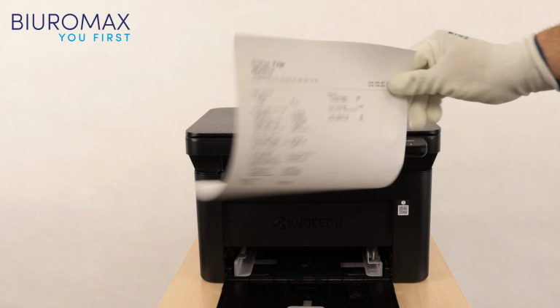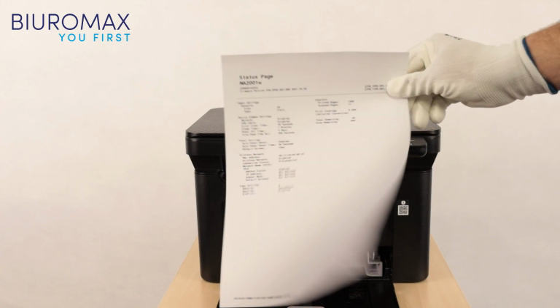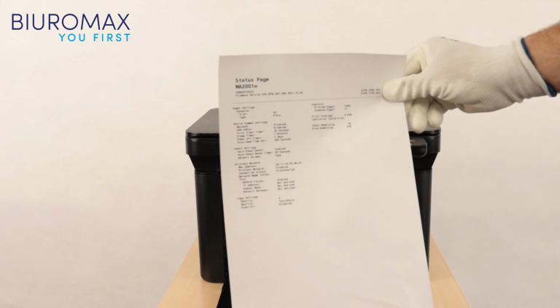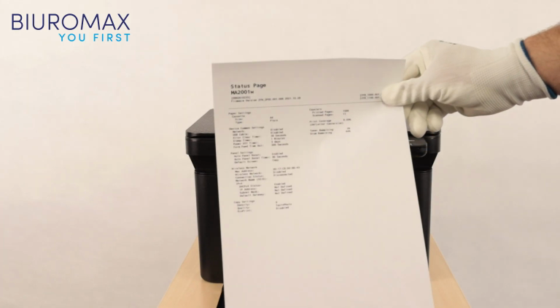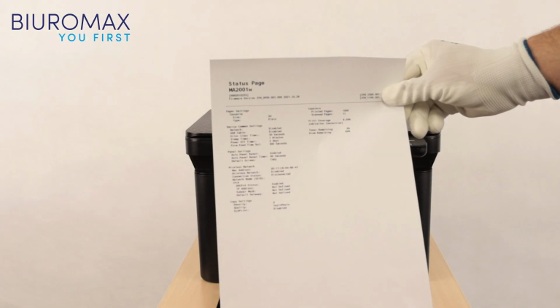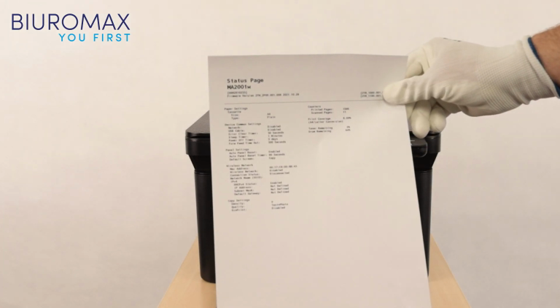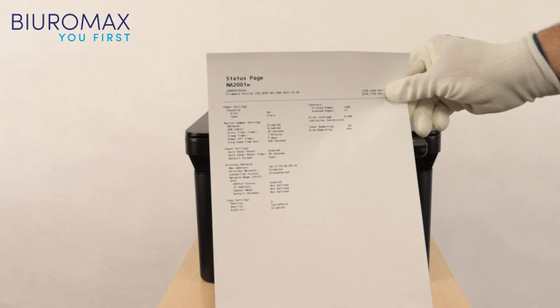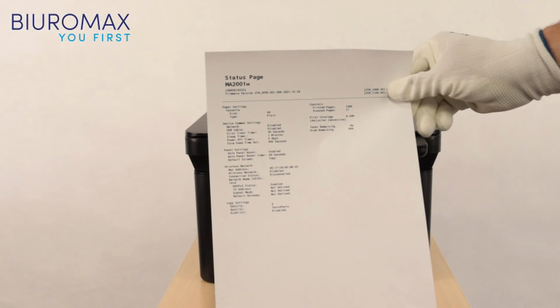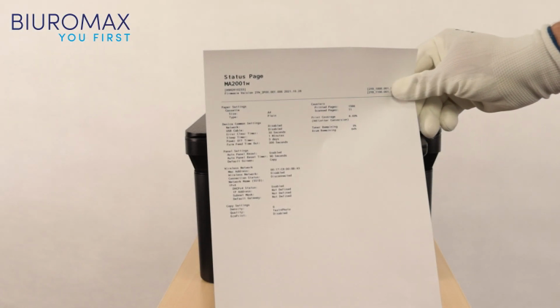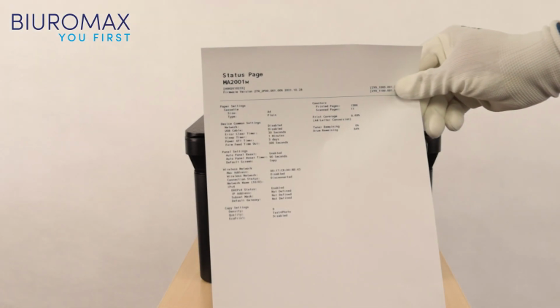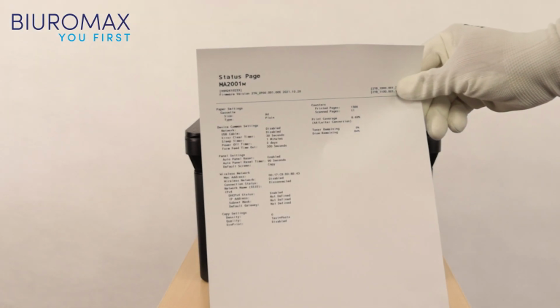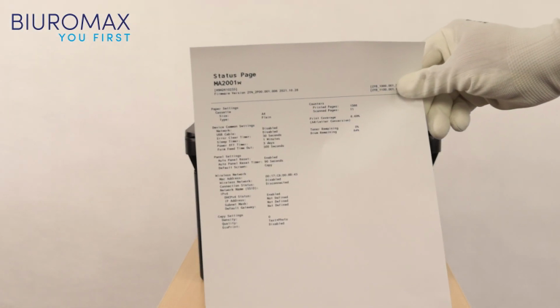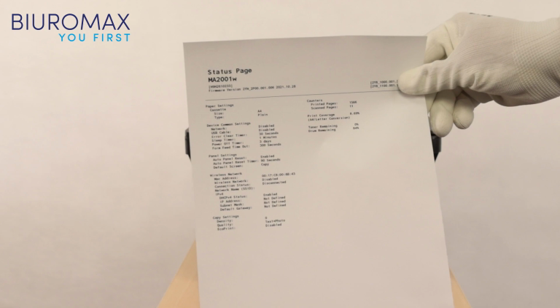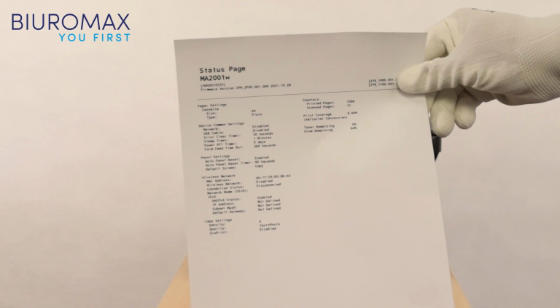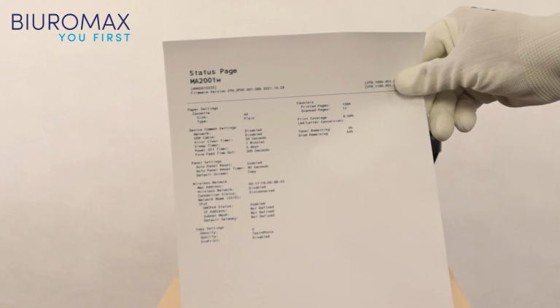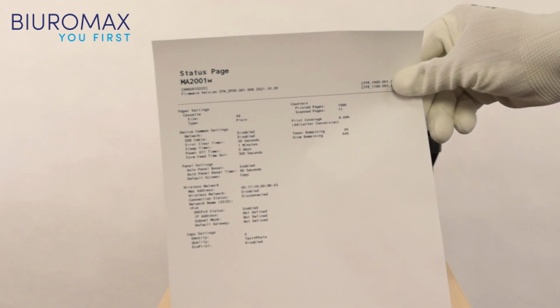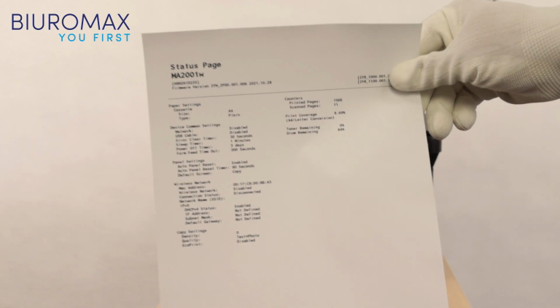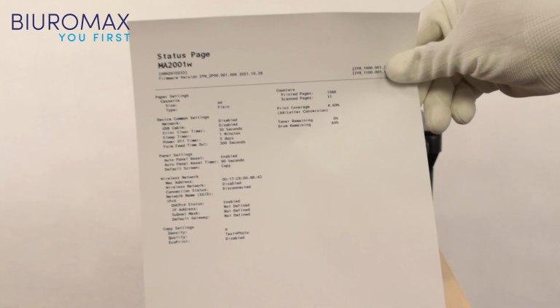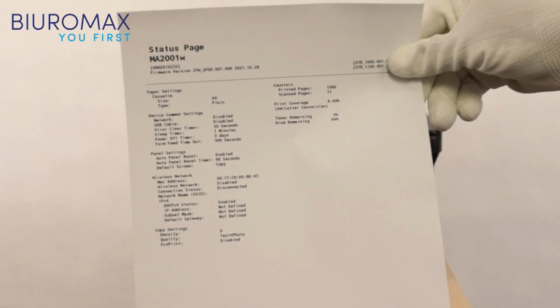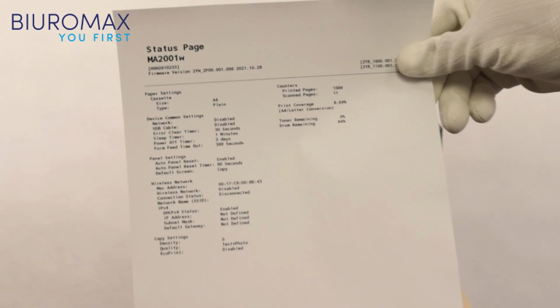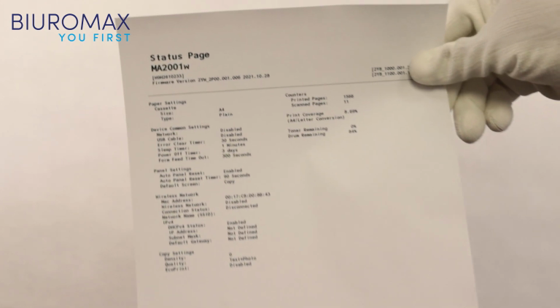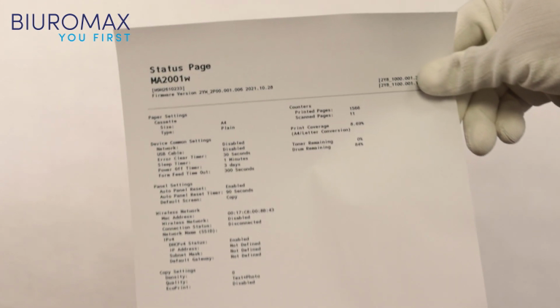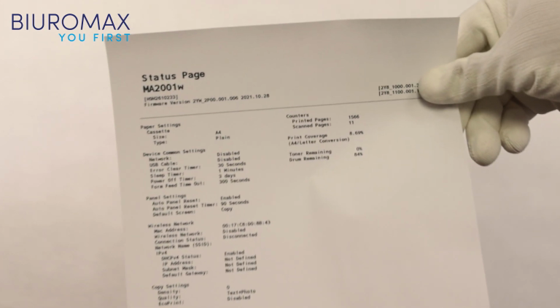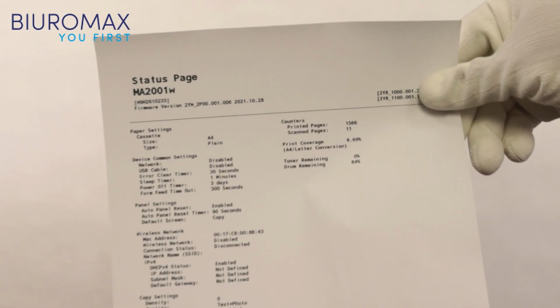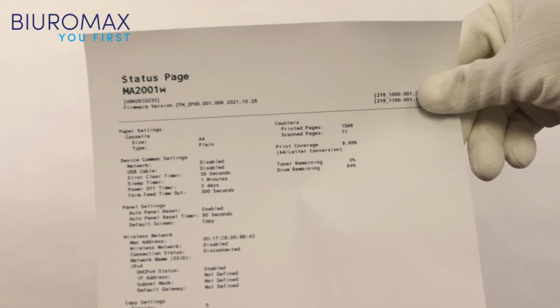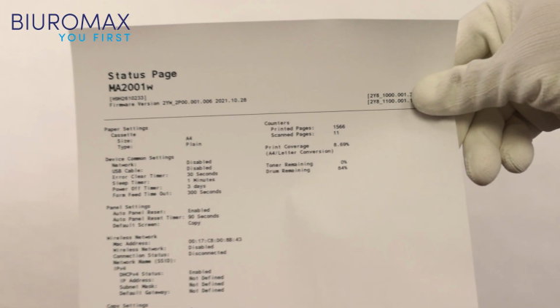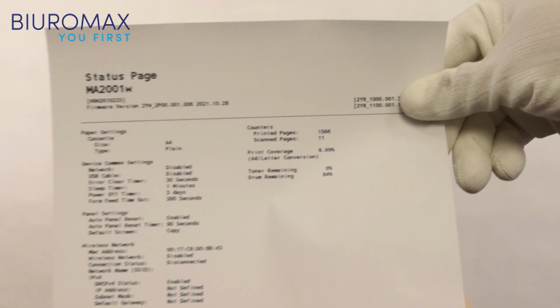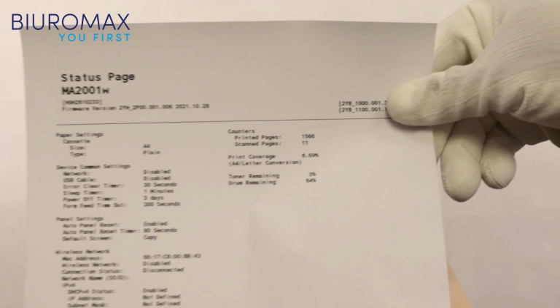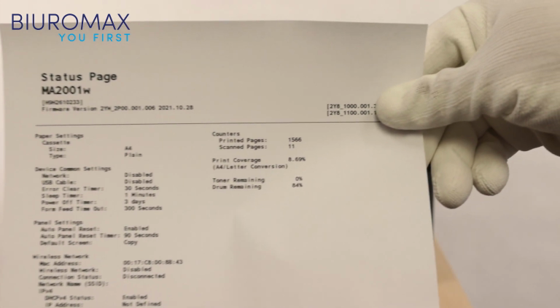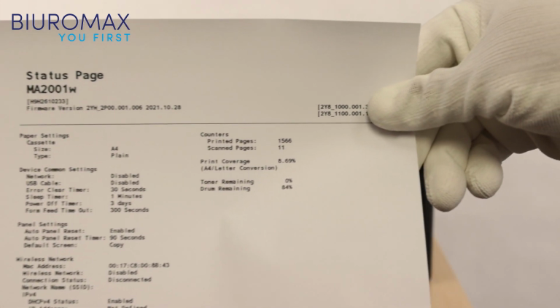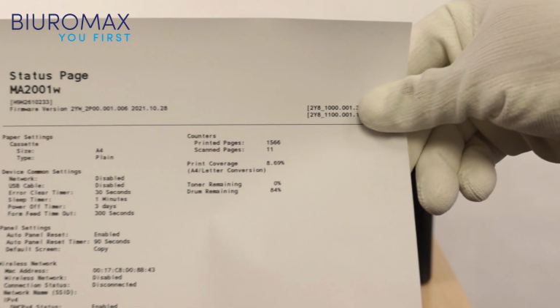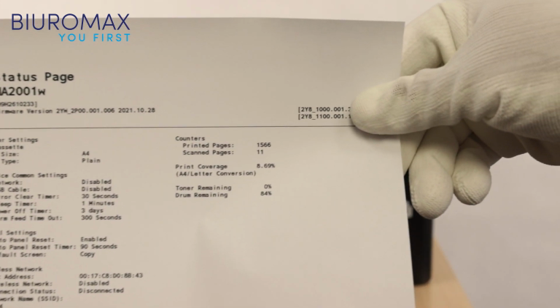When the toner runs out, the counter shows 1566 pages.